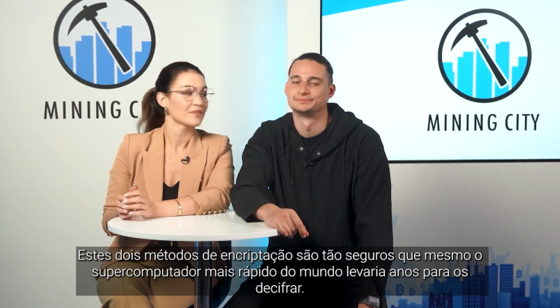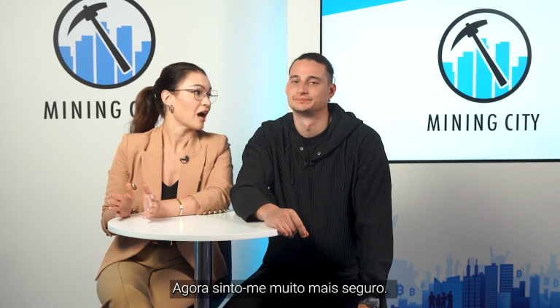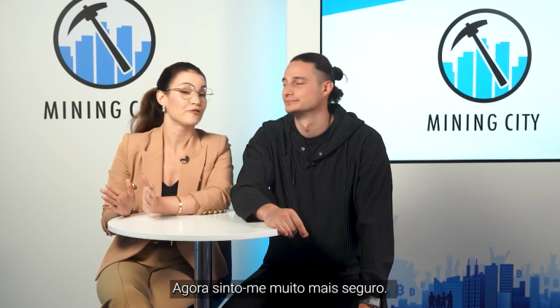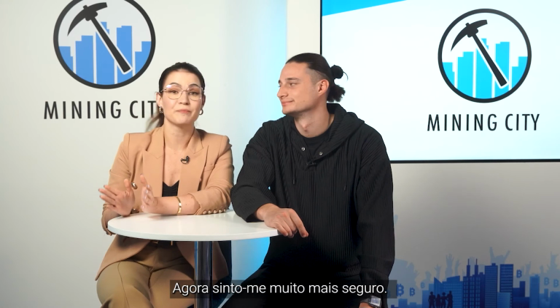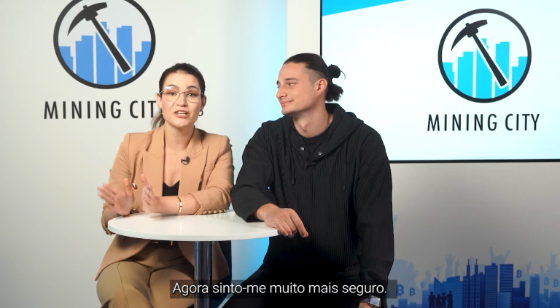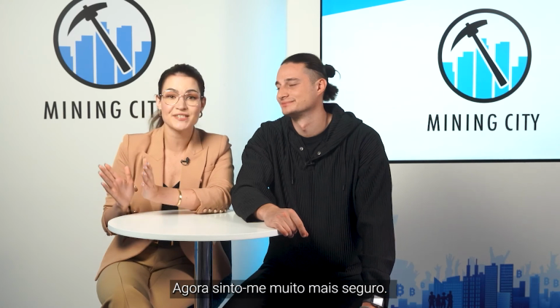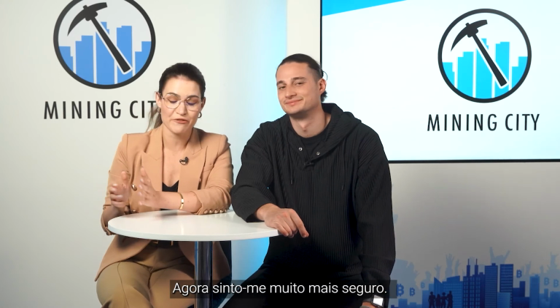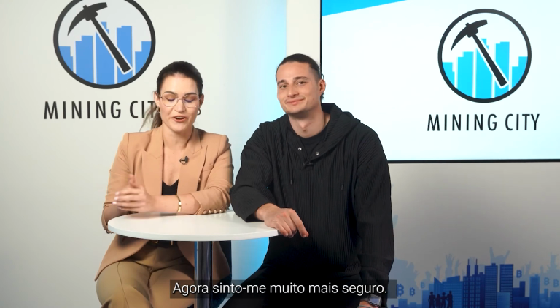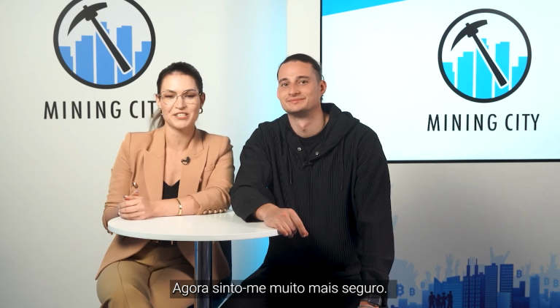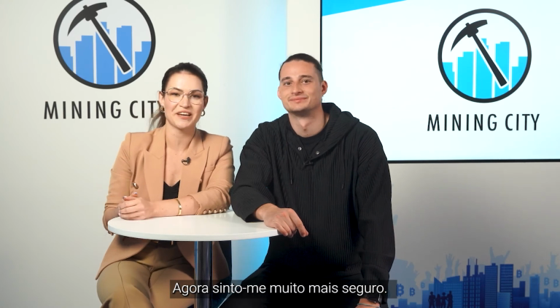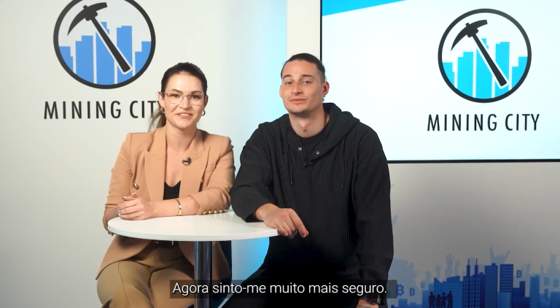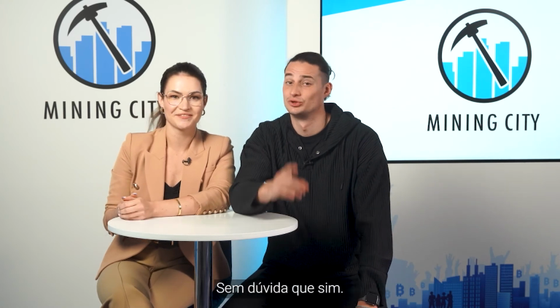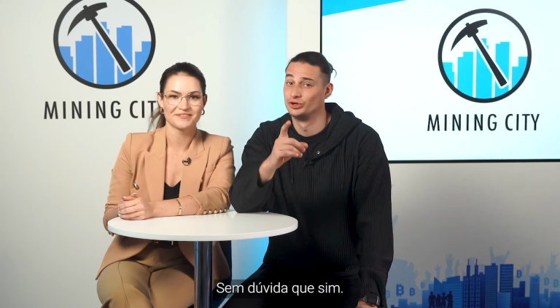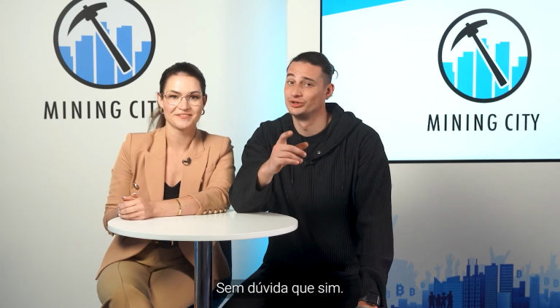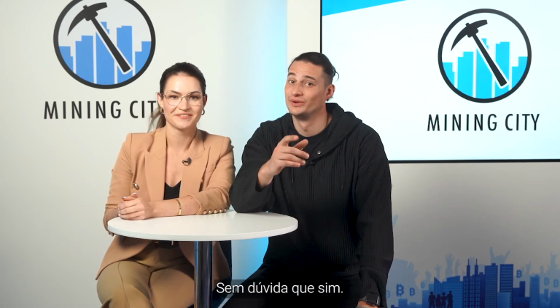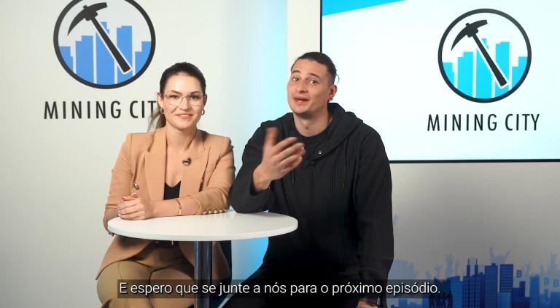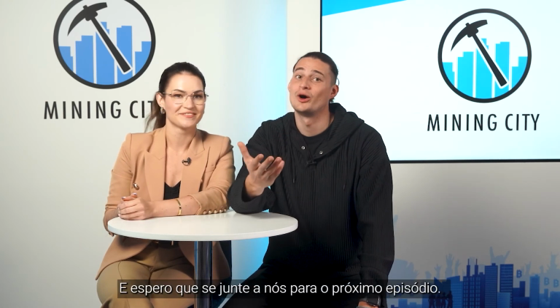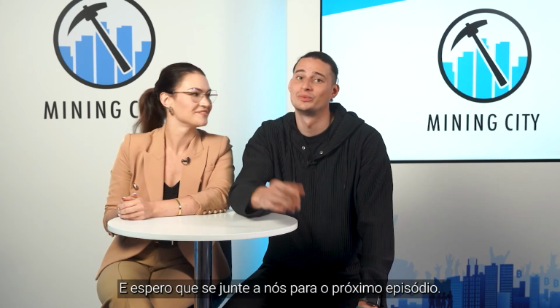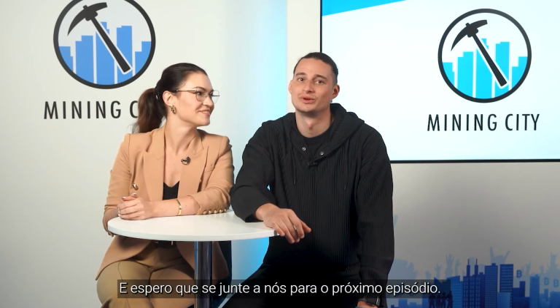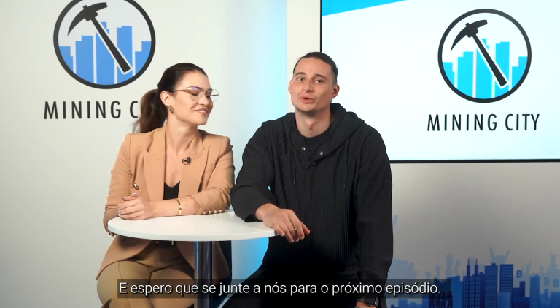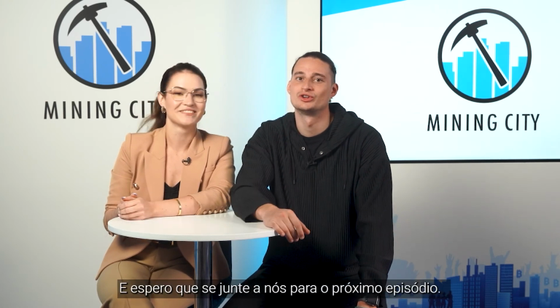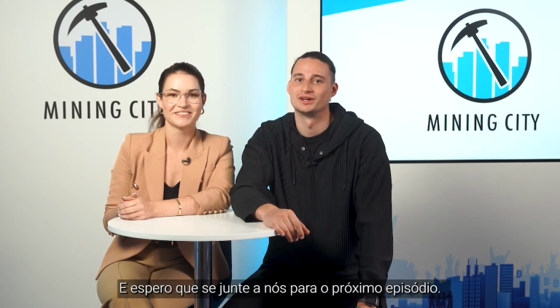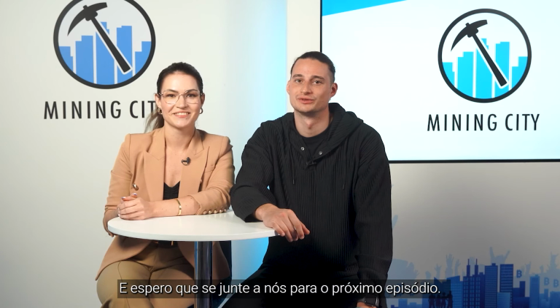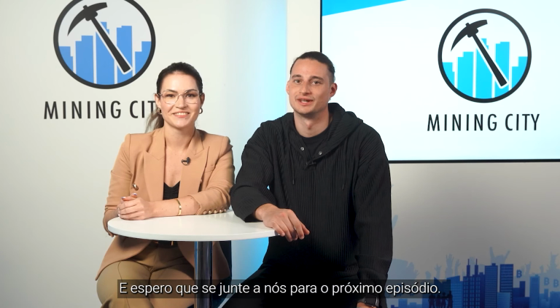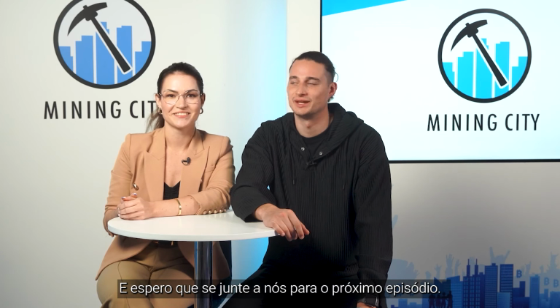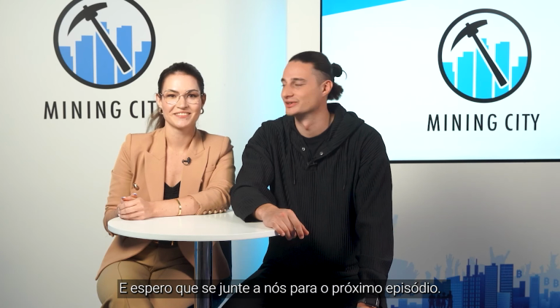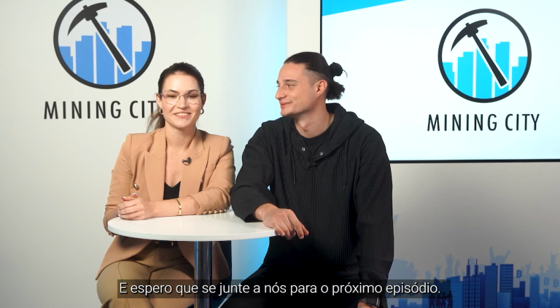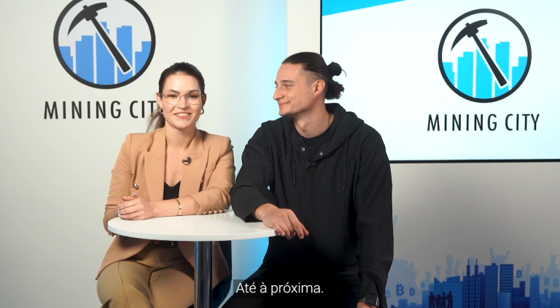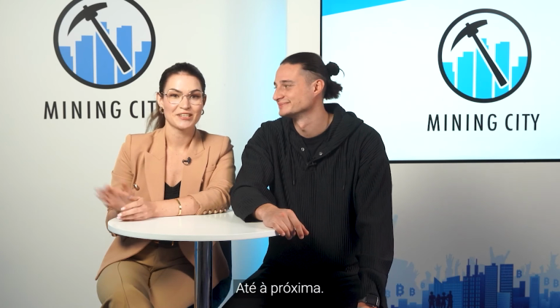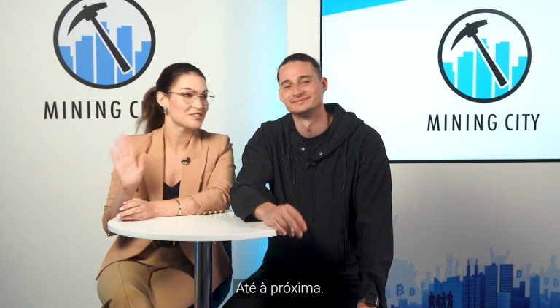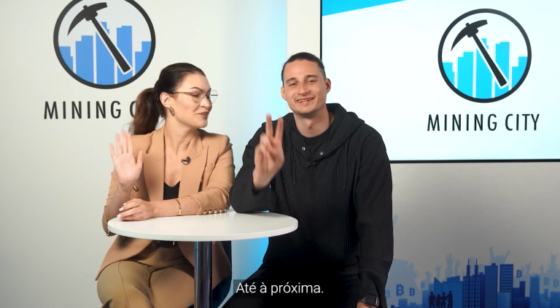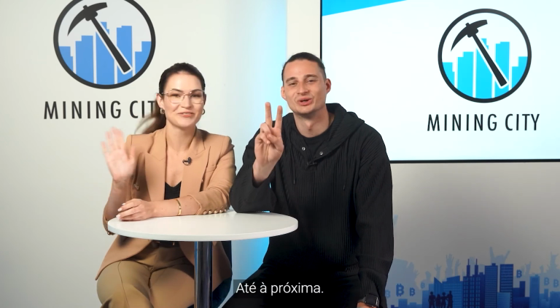I feel much safer right away. You sure do! And I hope you will join us for the next episodes. See you!